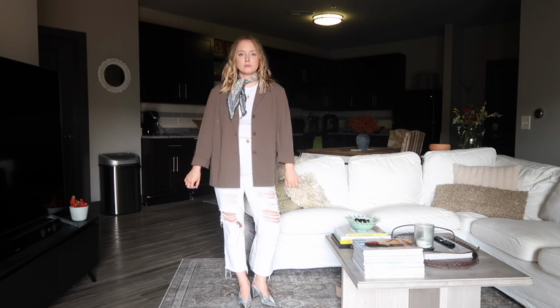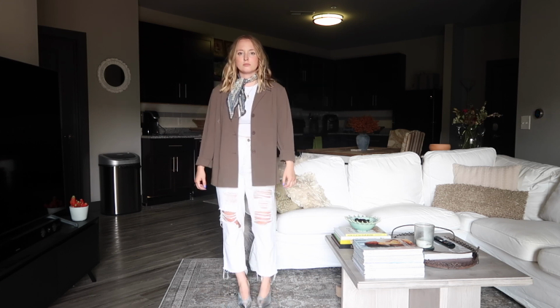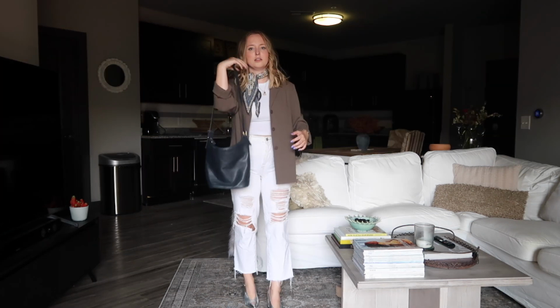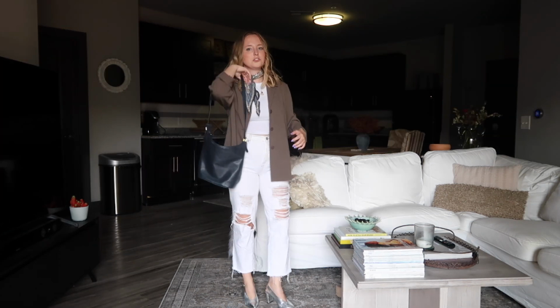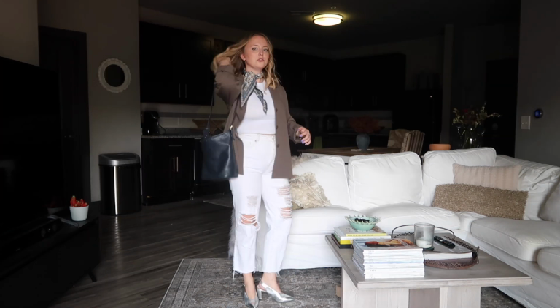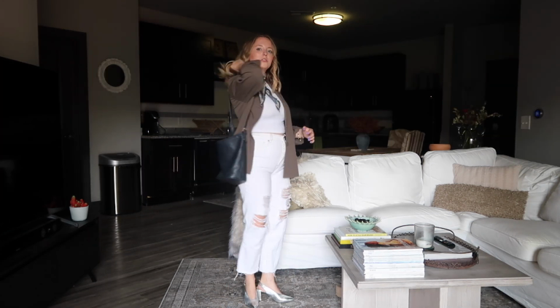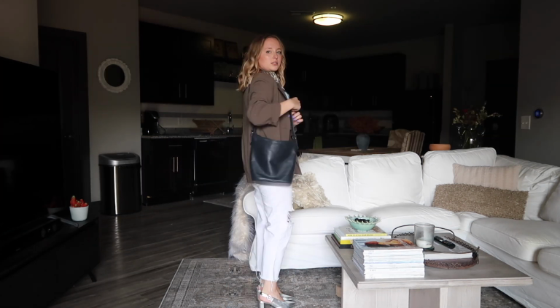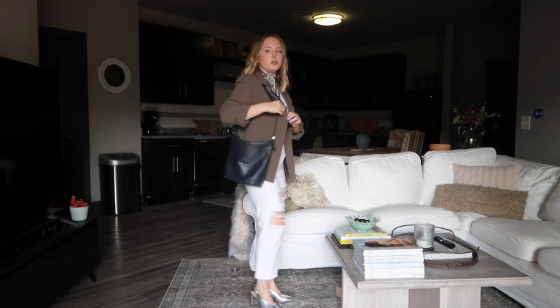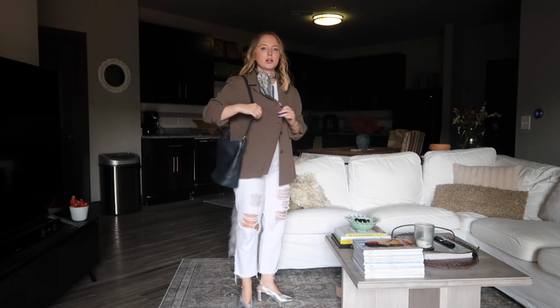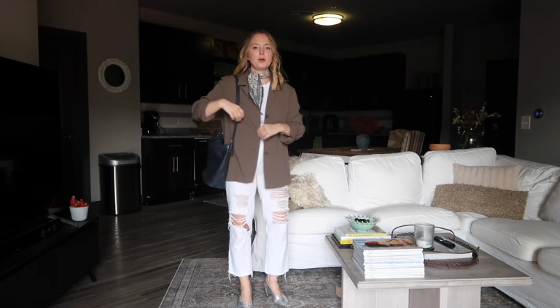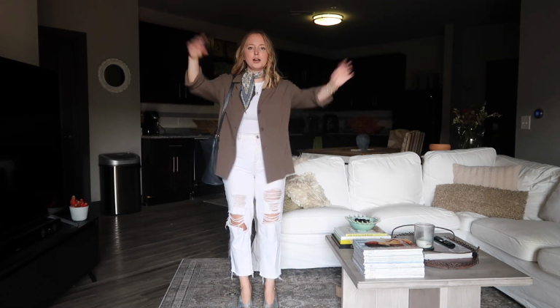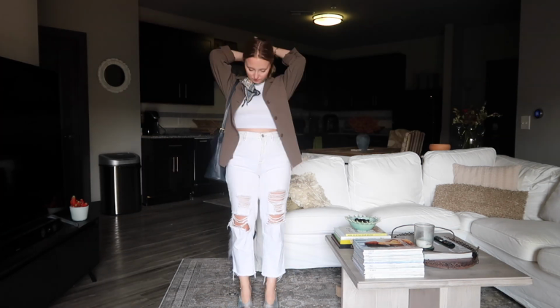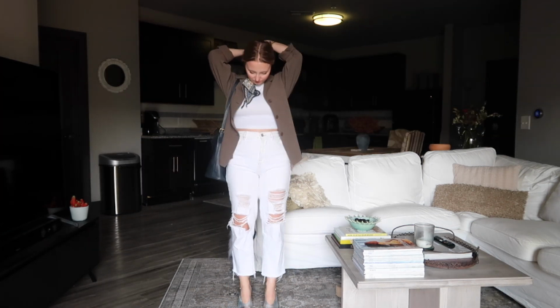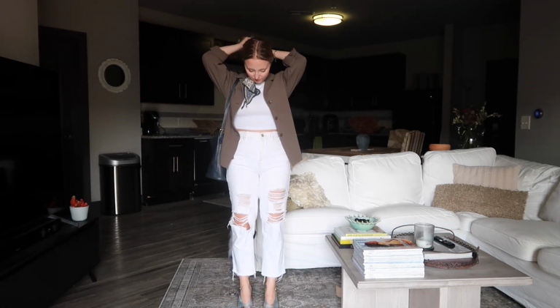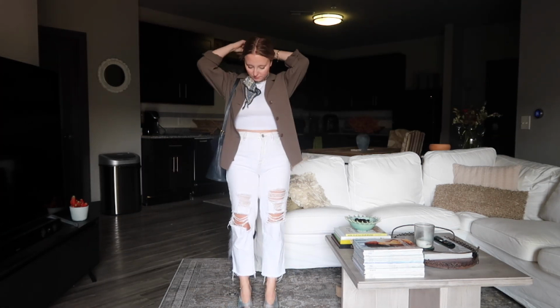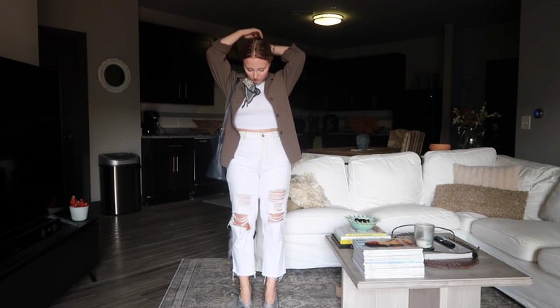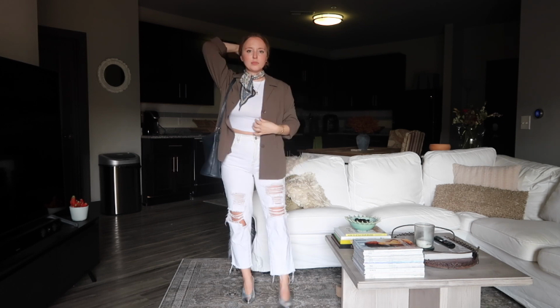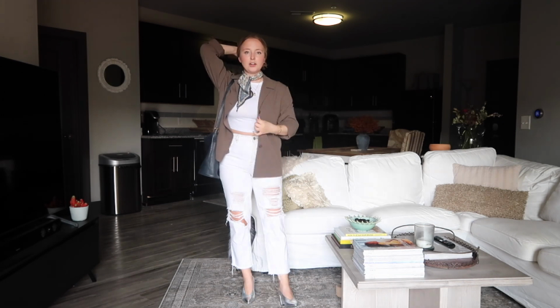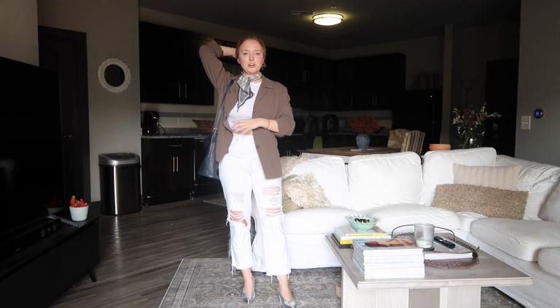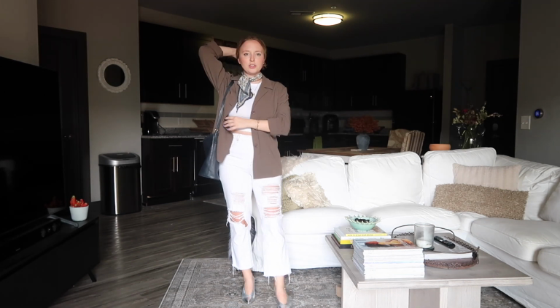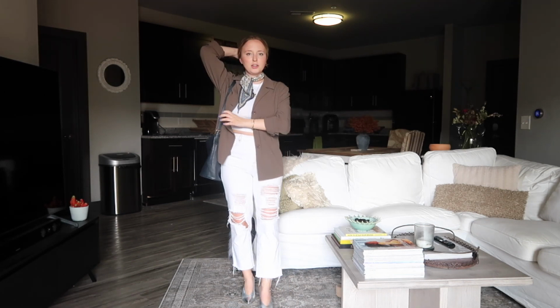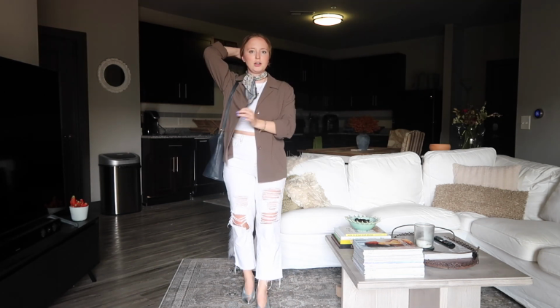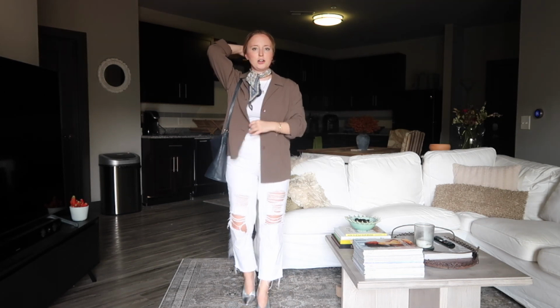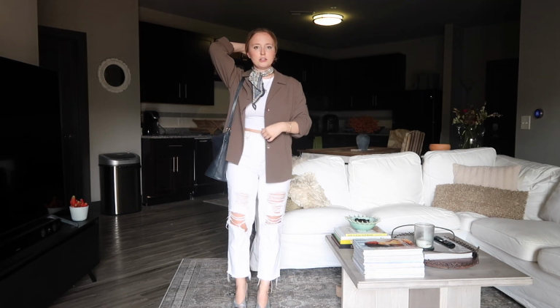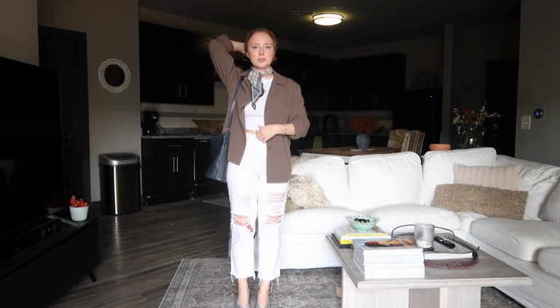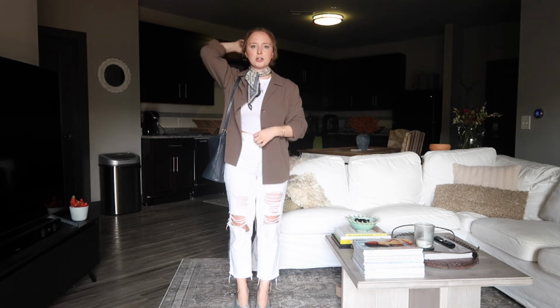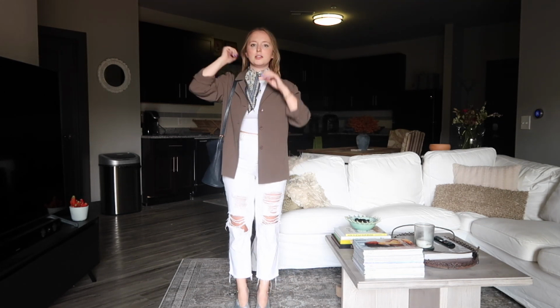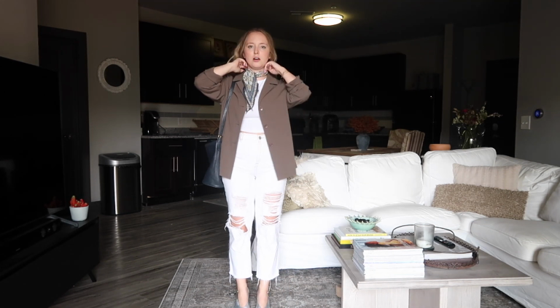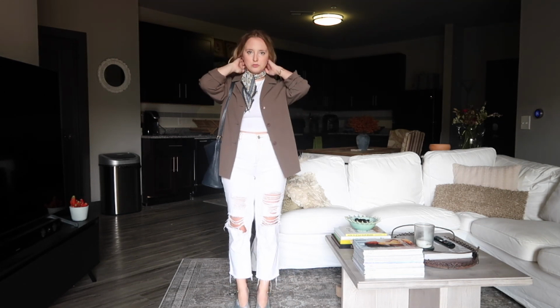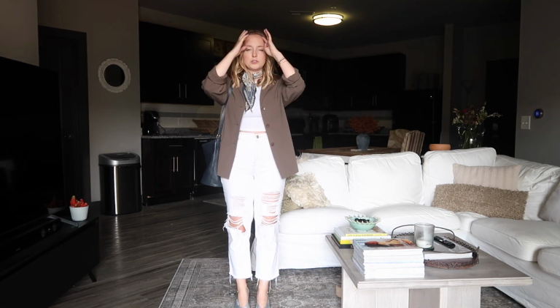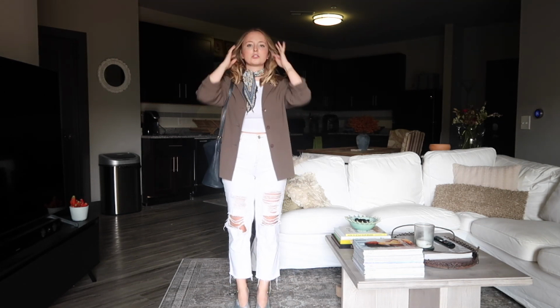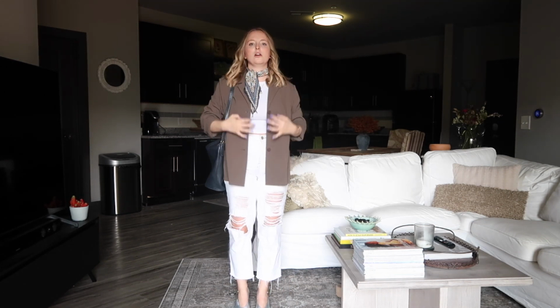I'll do this navy bucket bag. I don't know, I feel like the hair looks better down with the scarf.